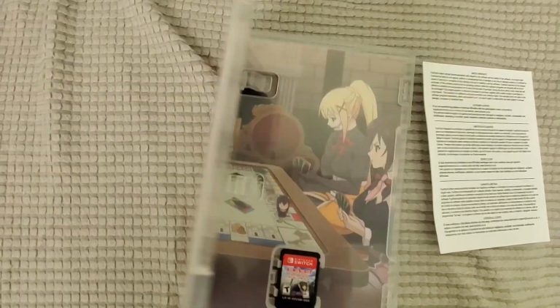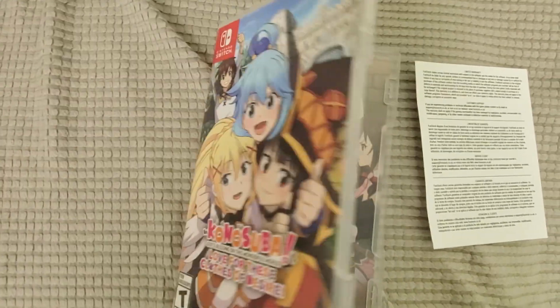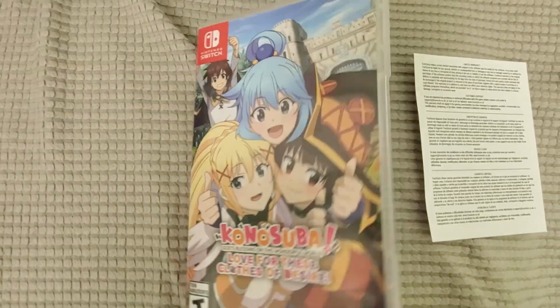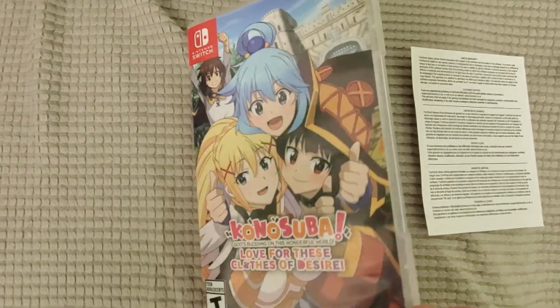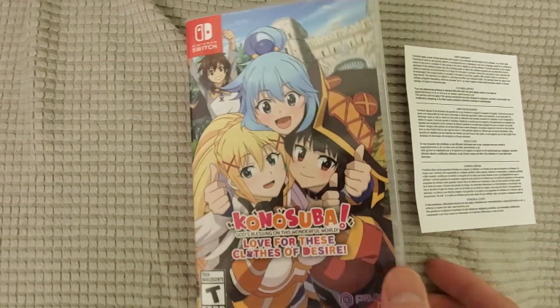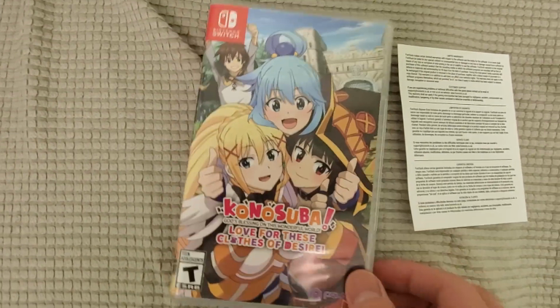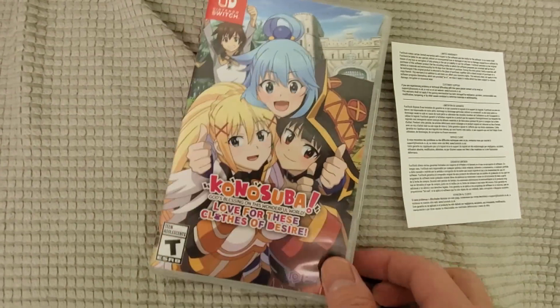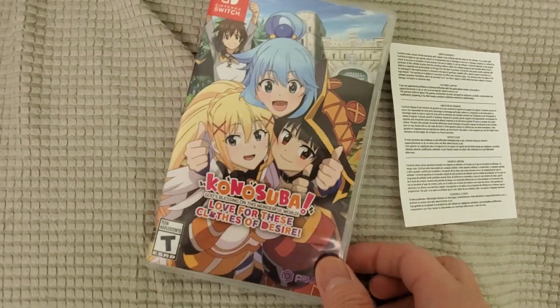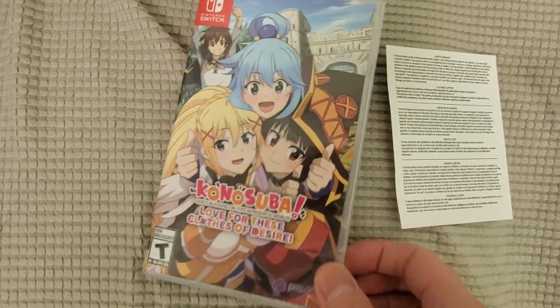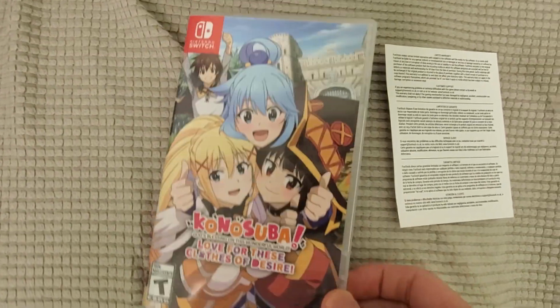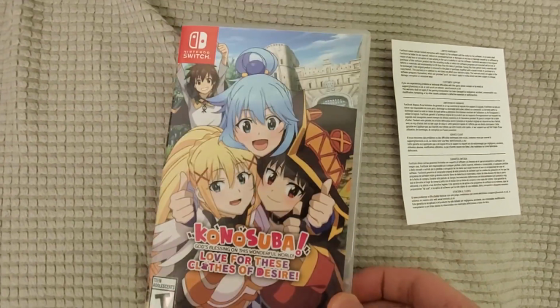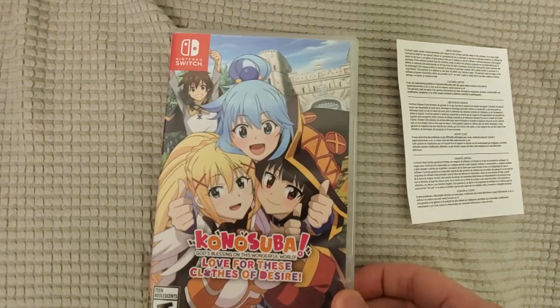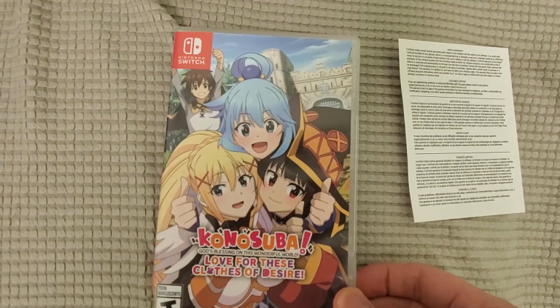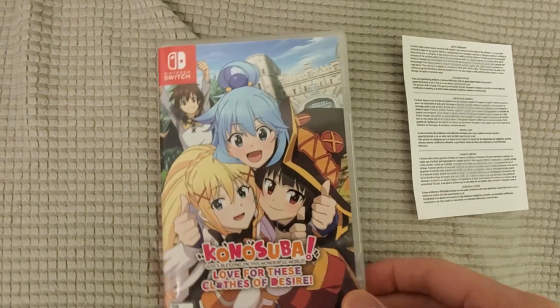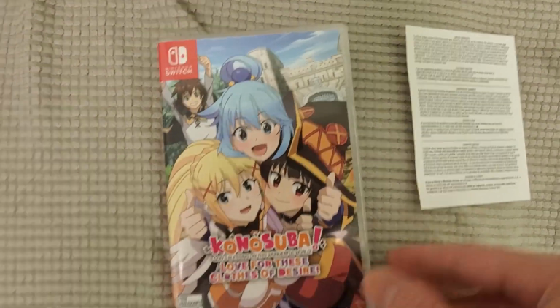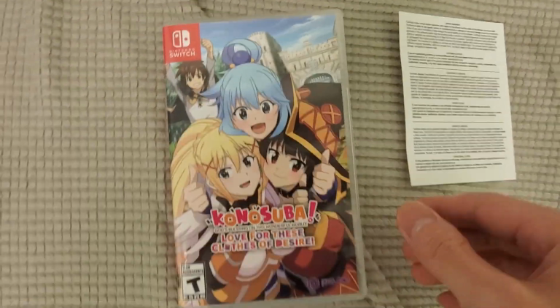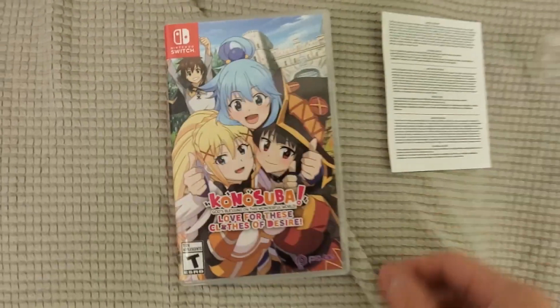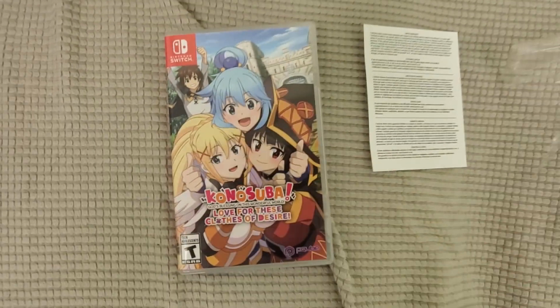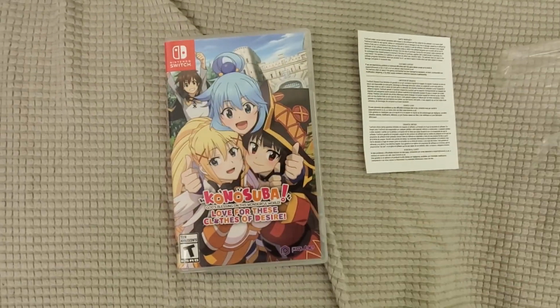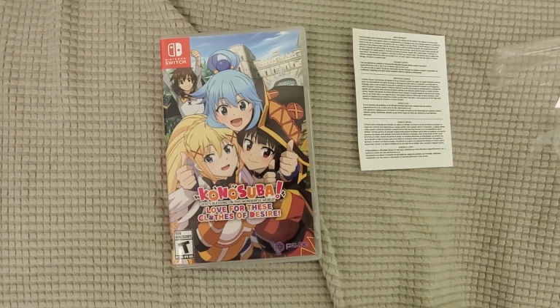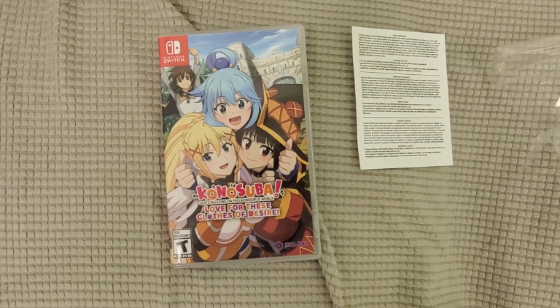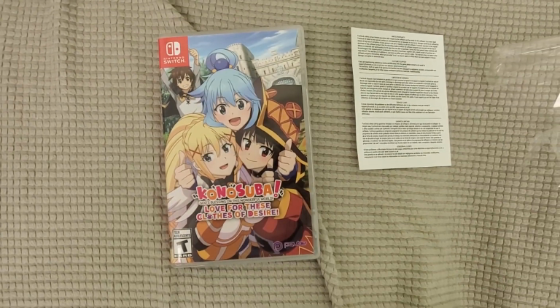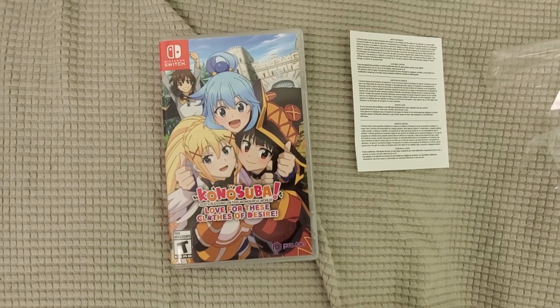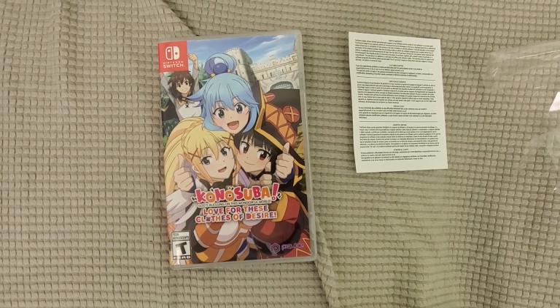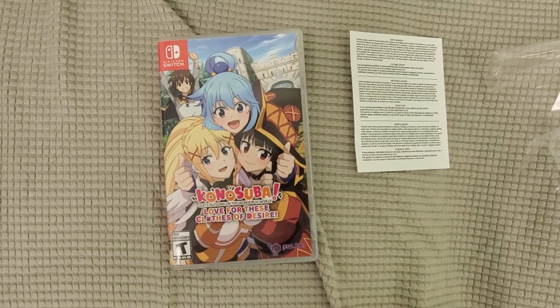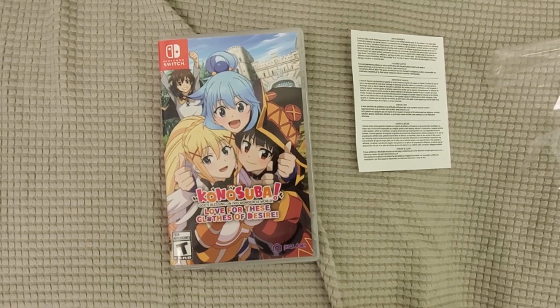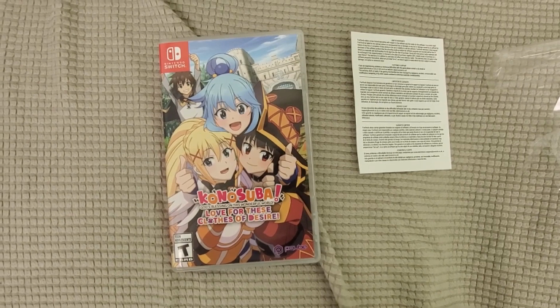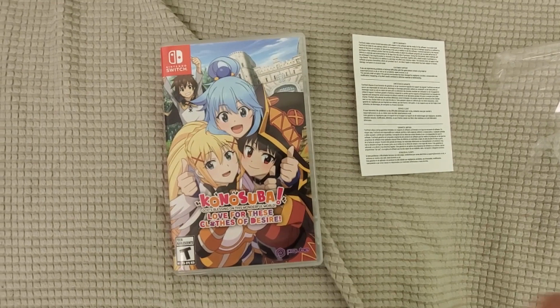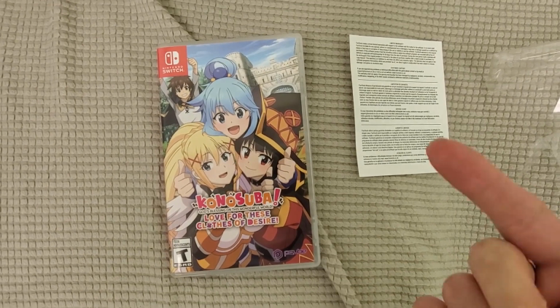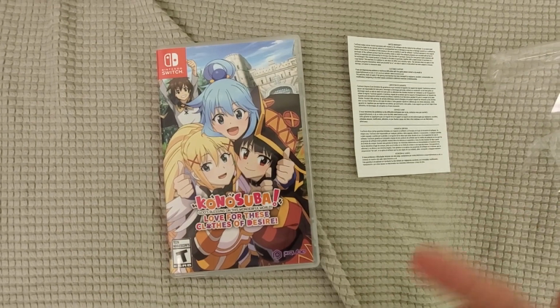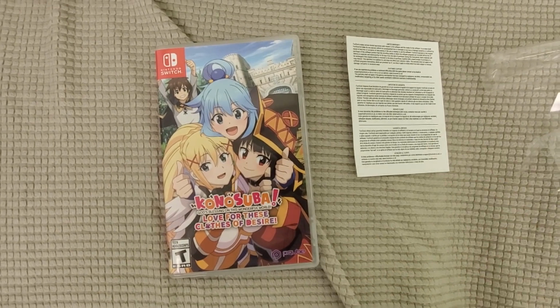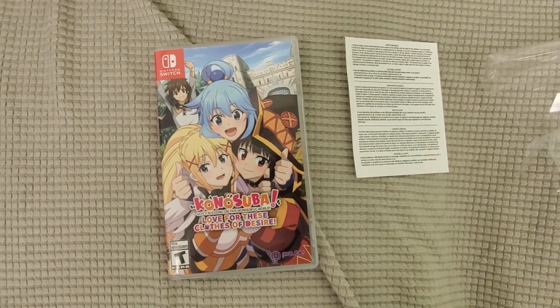All right guys, see you for some gameplay footage and my full review. Don't forget to subscribe to the channel and we'll see you on the next video.